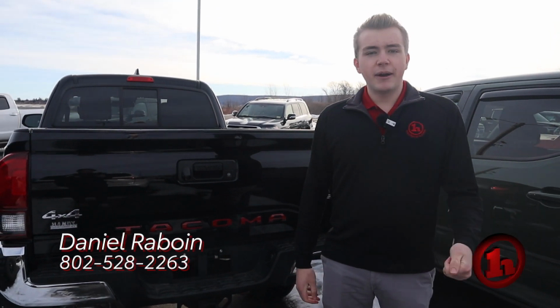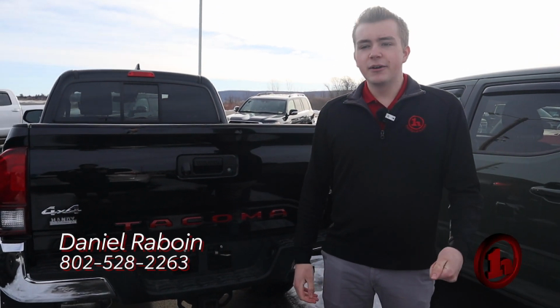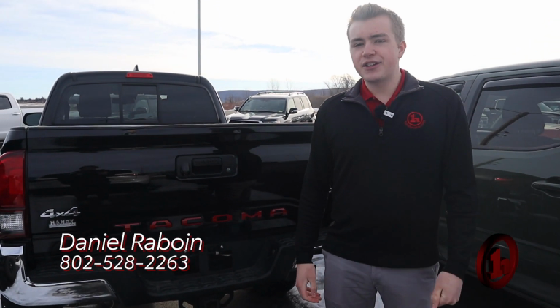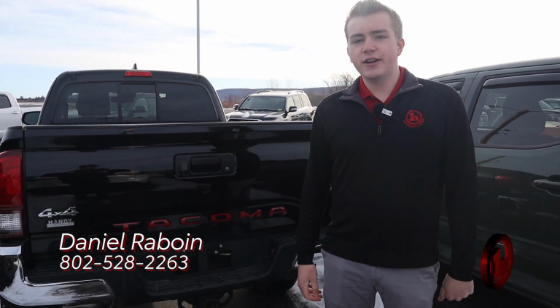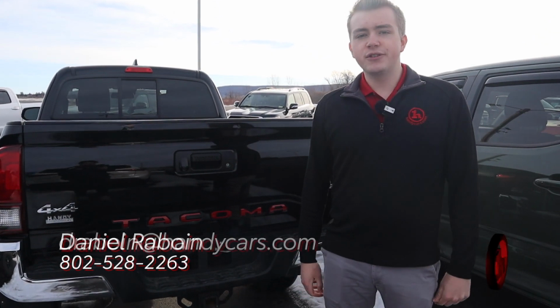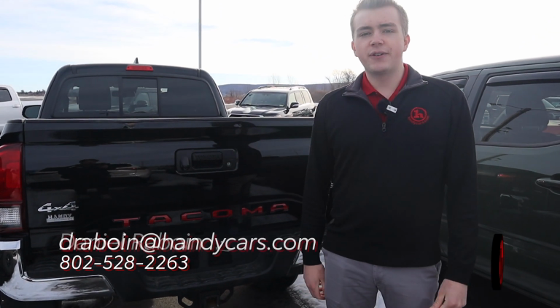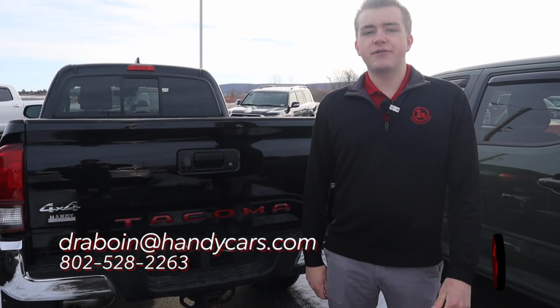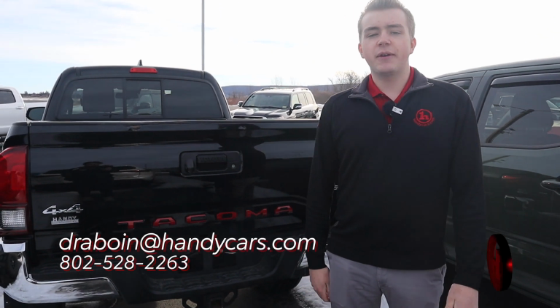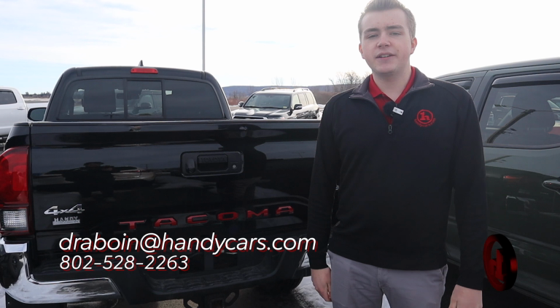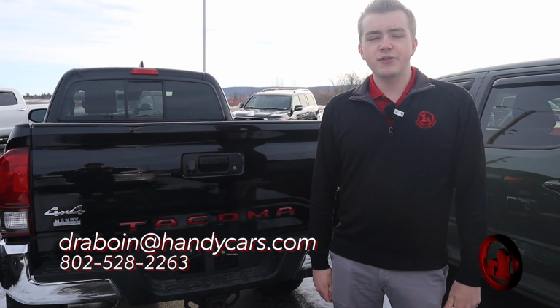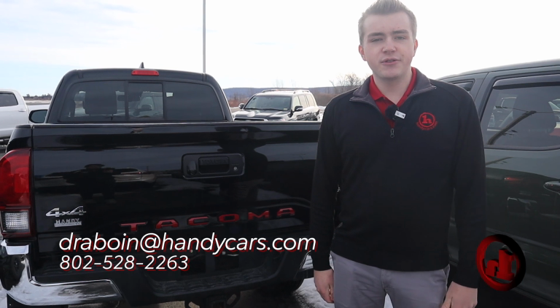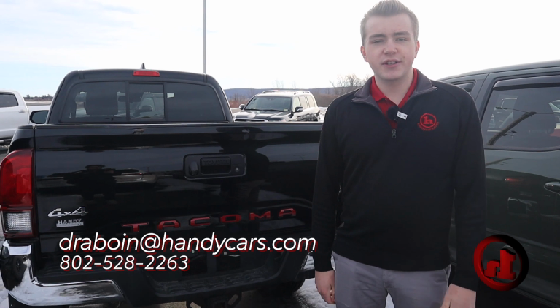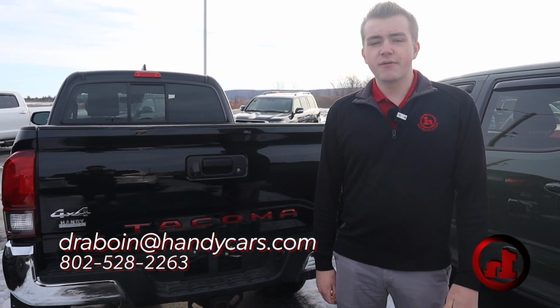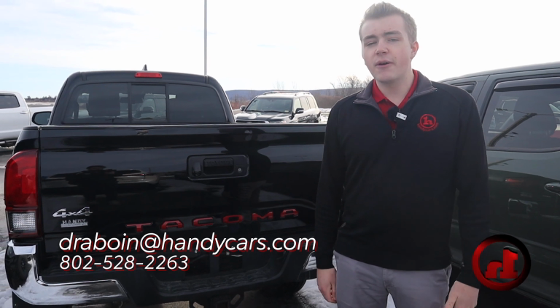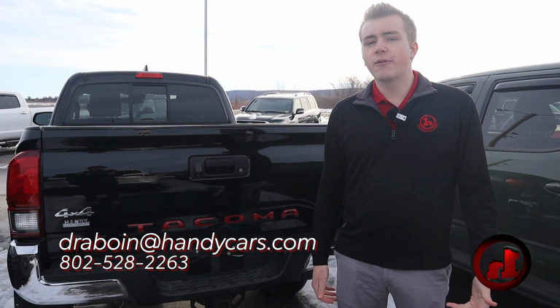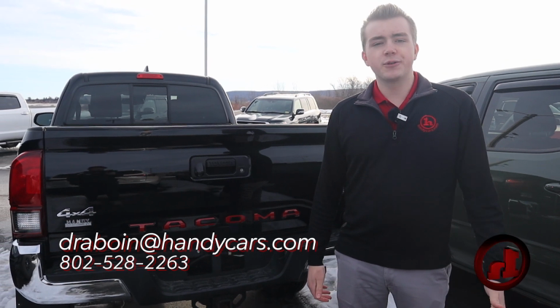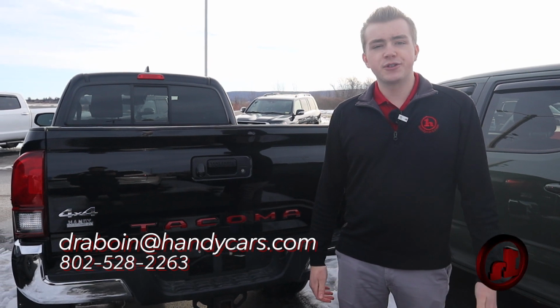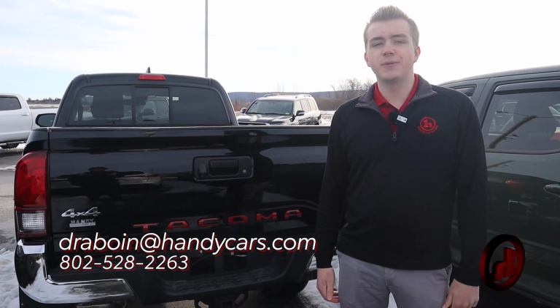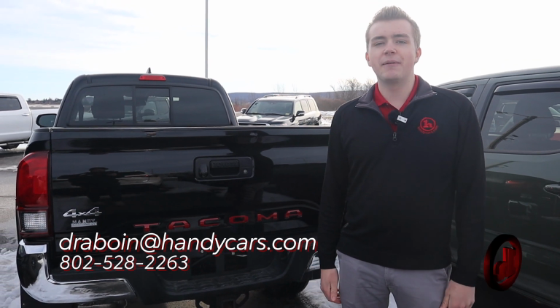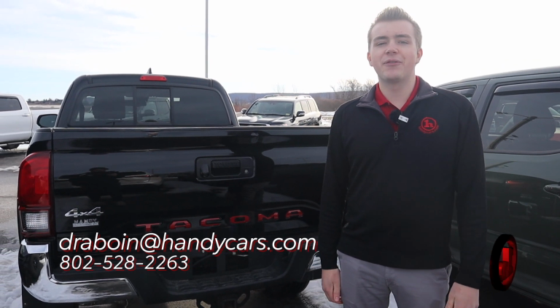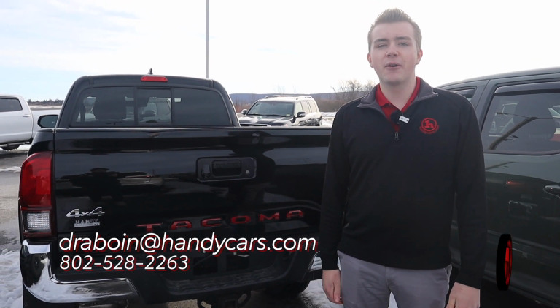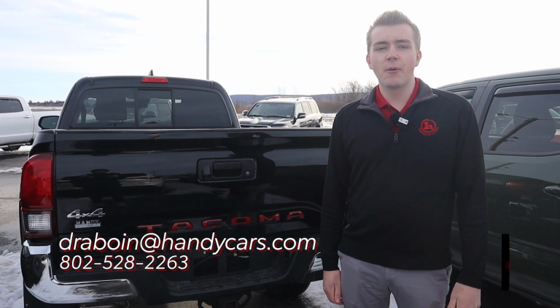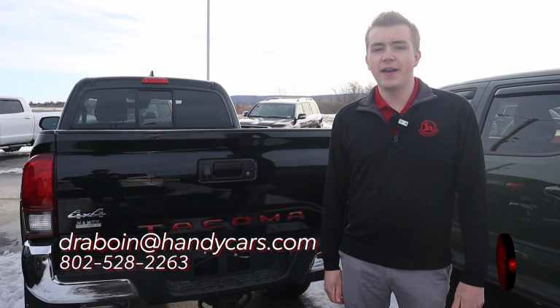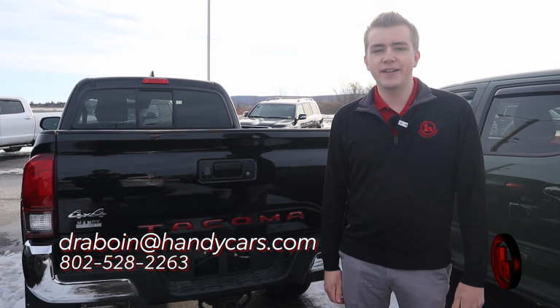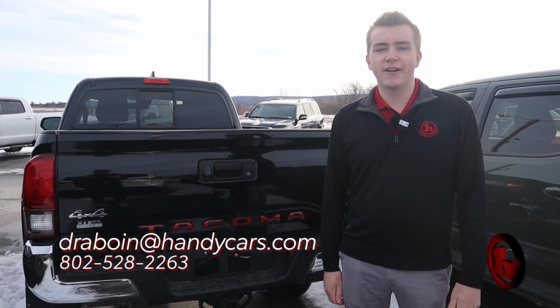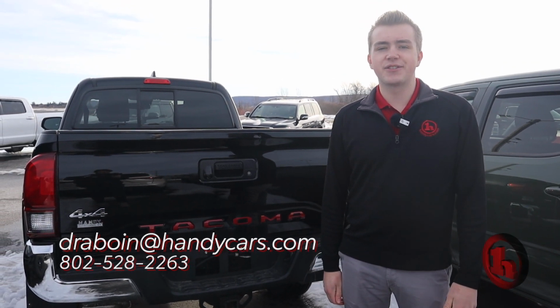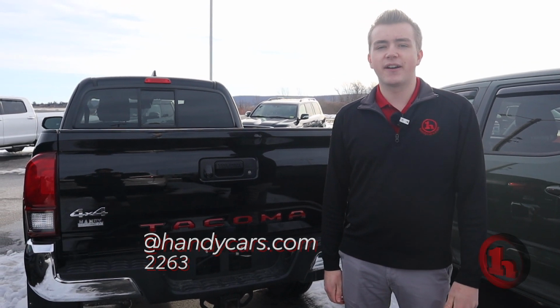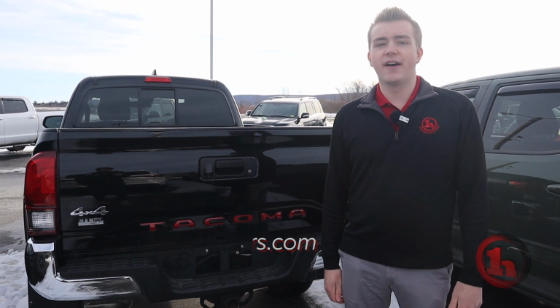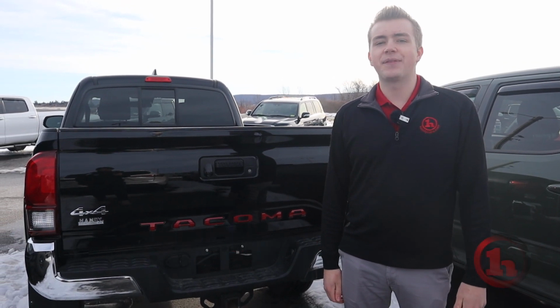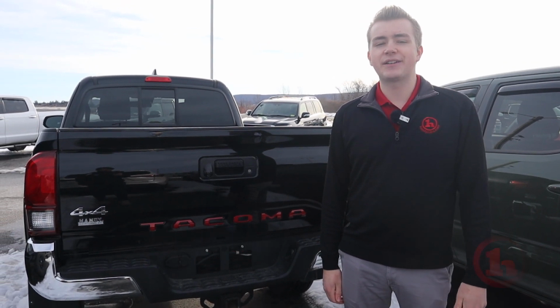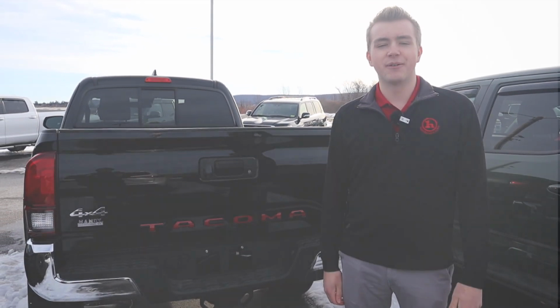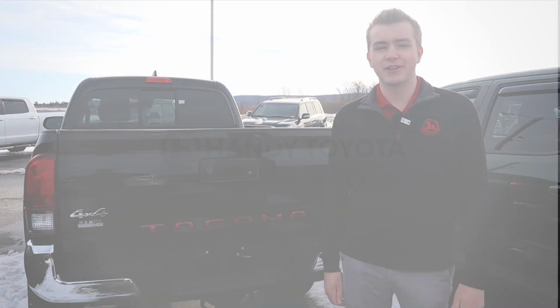My number is 802-528-2263. Or of course you can shoot me an email at dearaboin@handycars.com. Thank you so much.